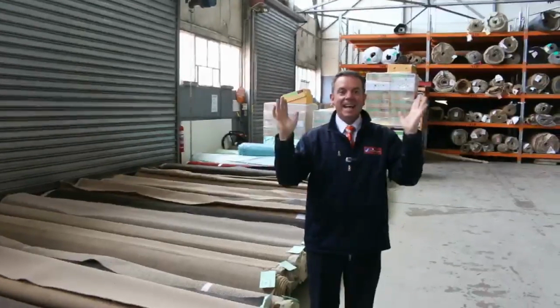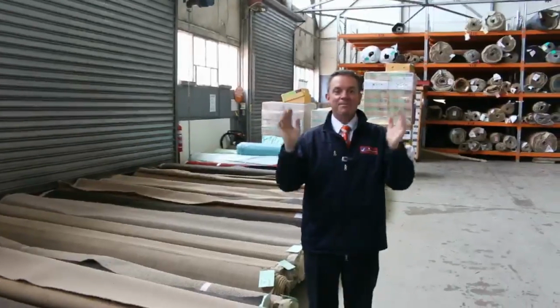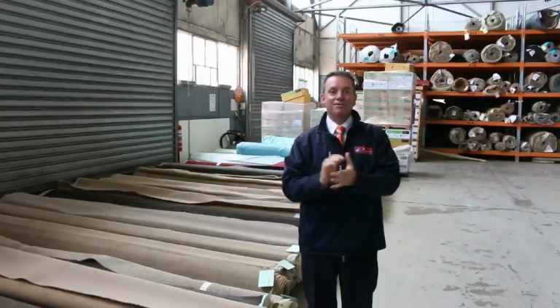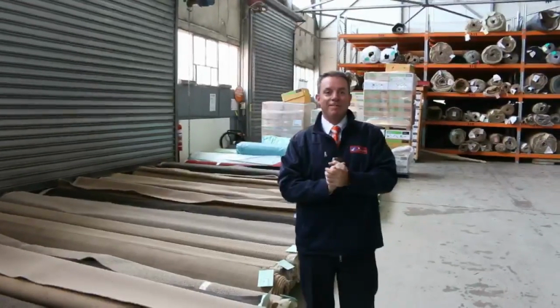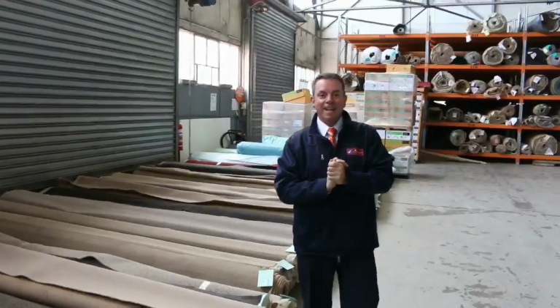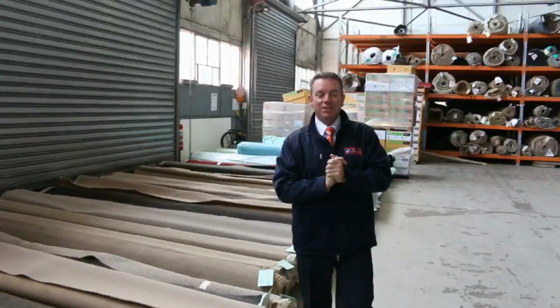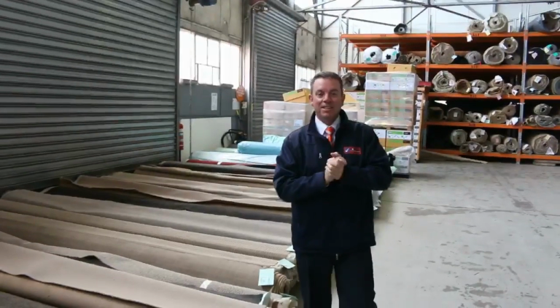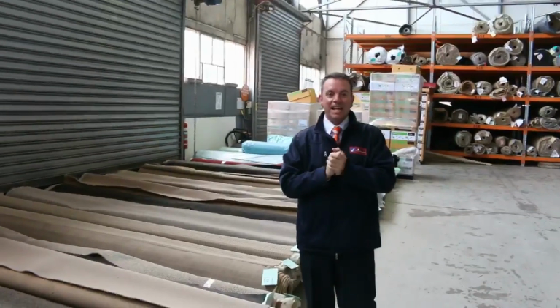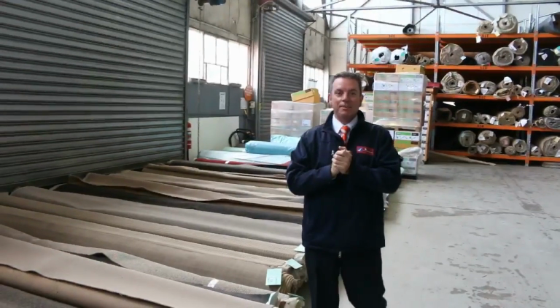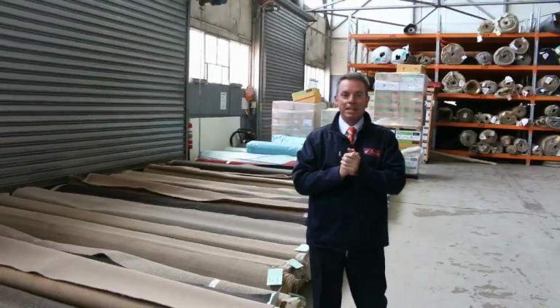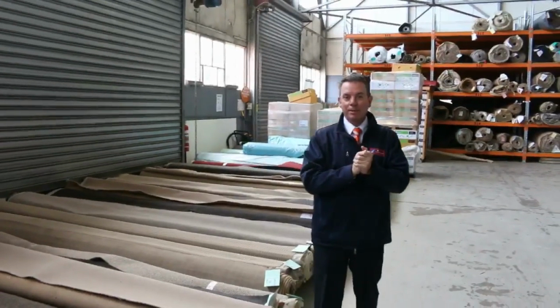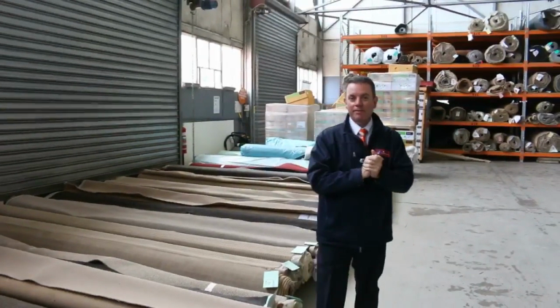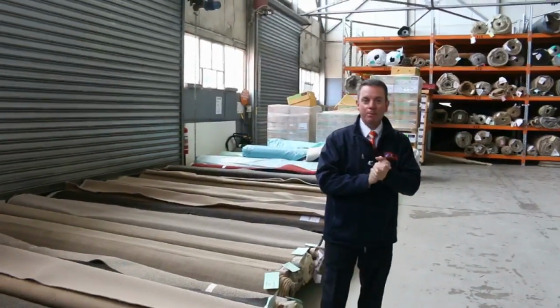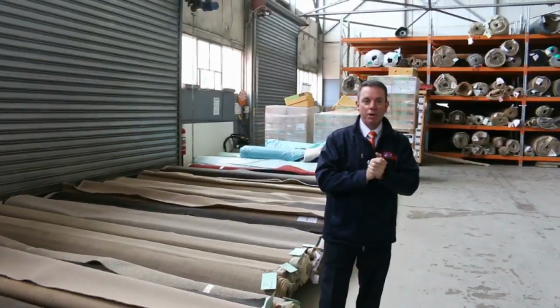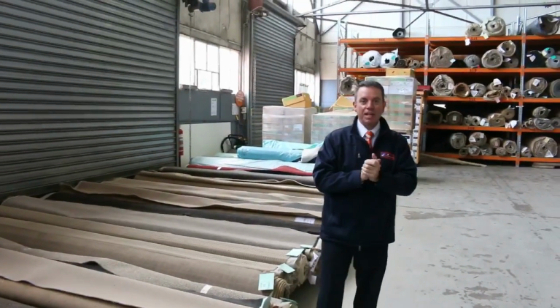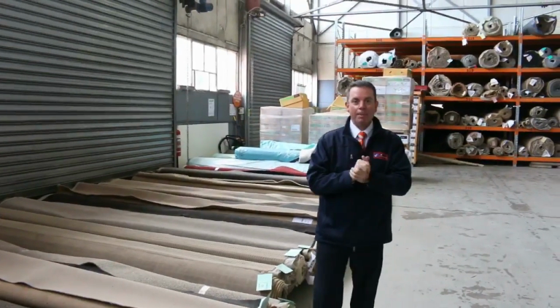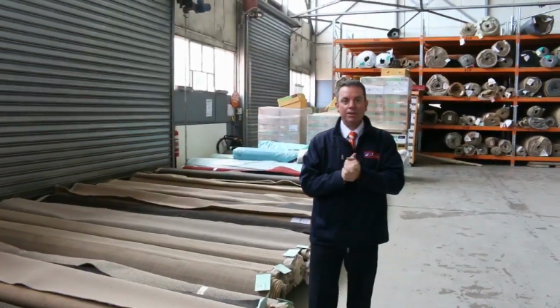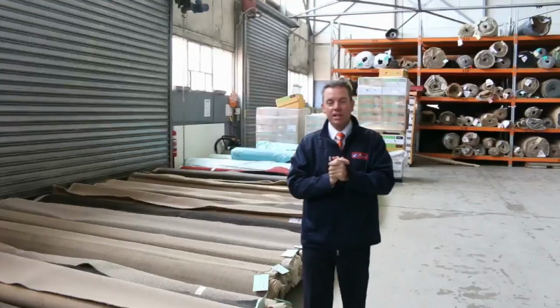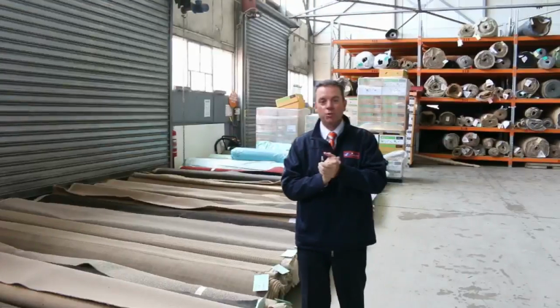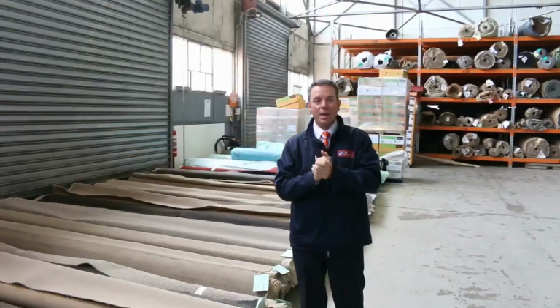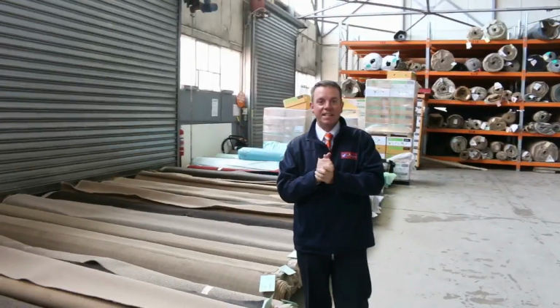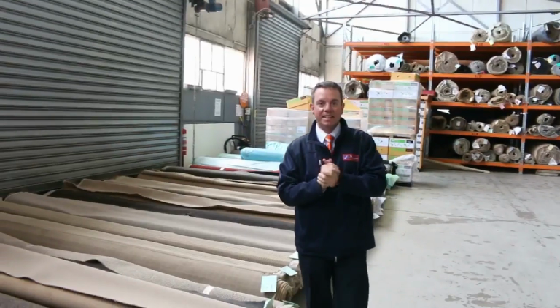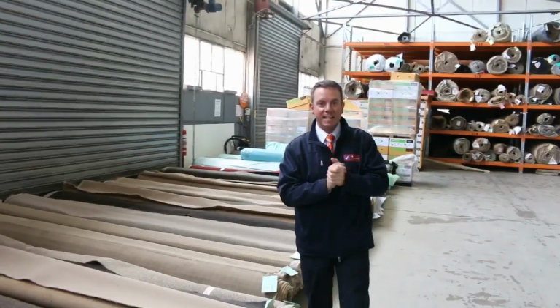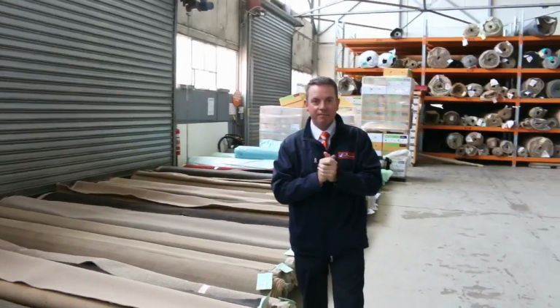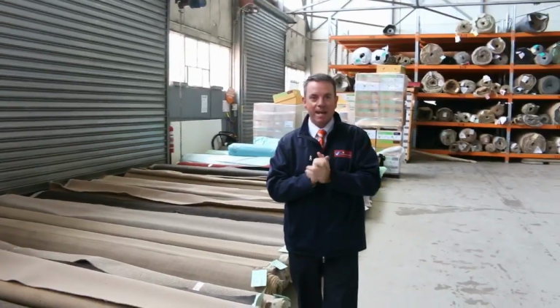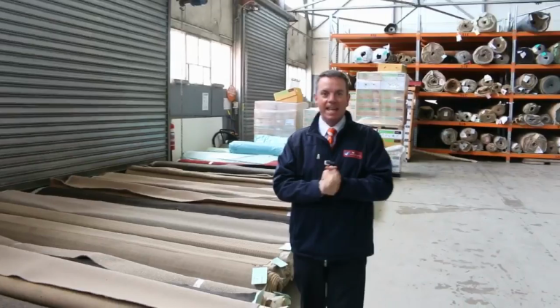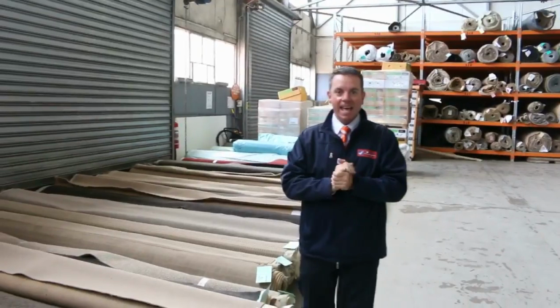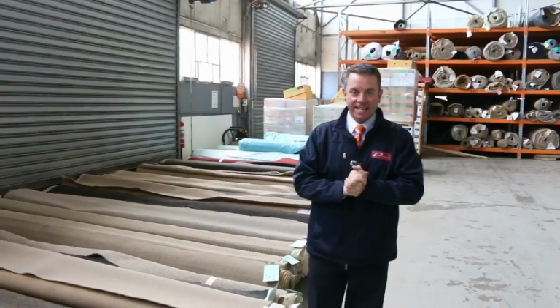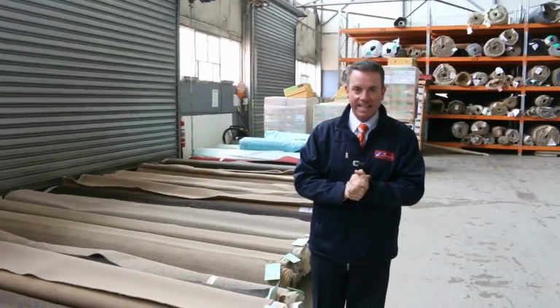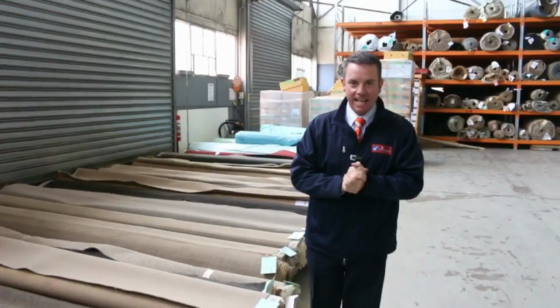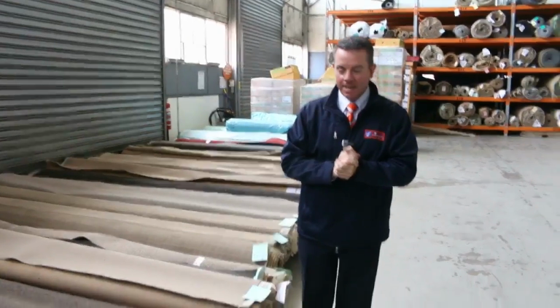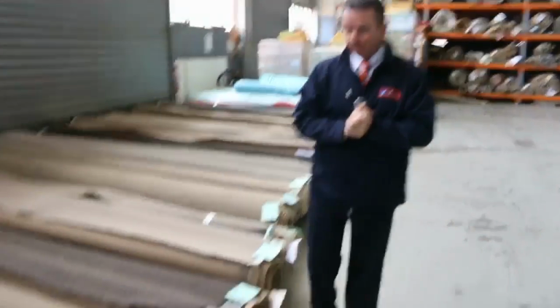G'day, I'm John from Vowles Auction Sales. I'm here to preview tomorrow's carpet auction. It's Wednesday the 10th of May at 10am.